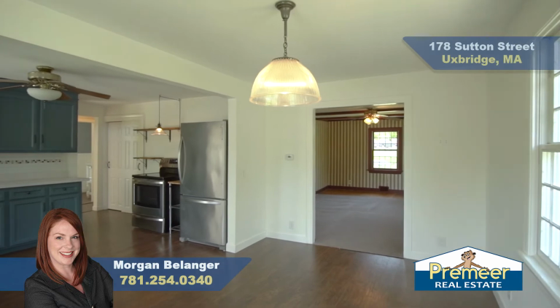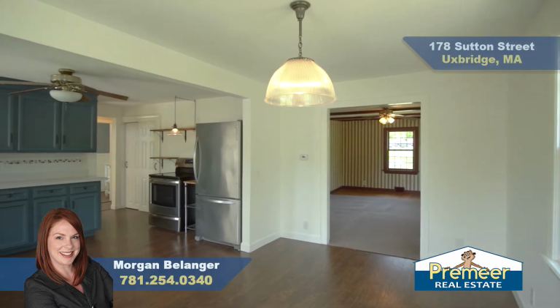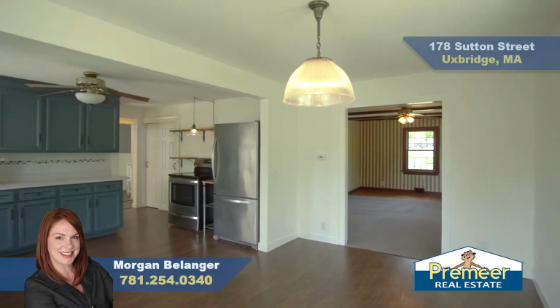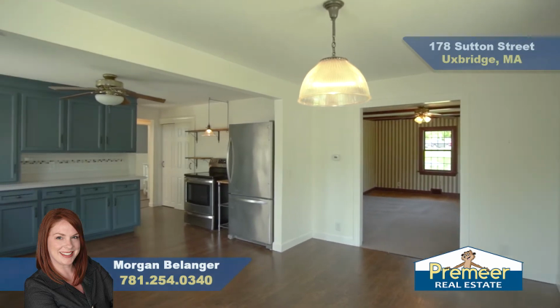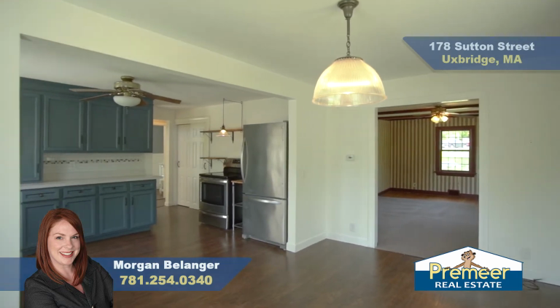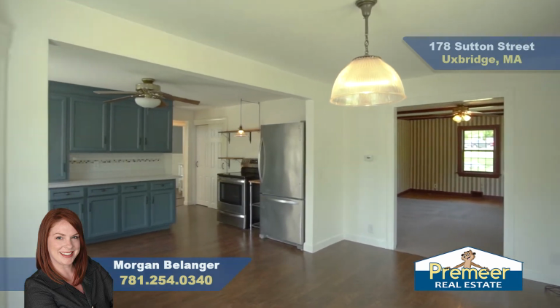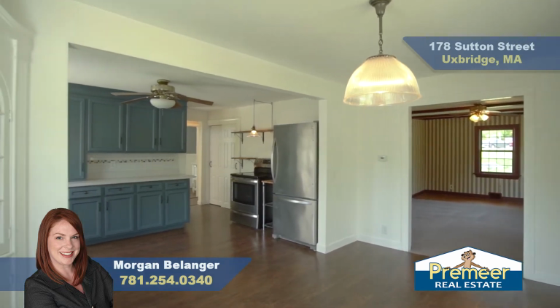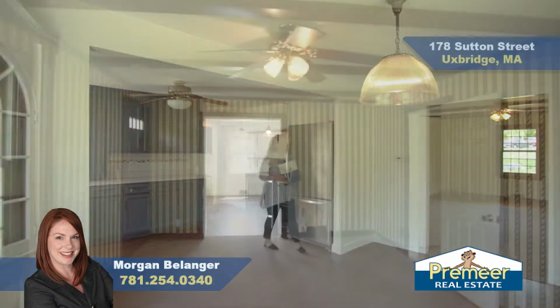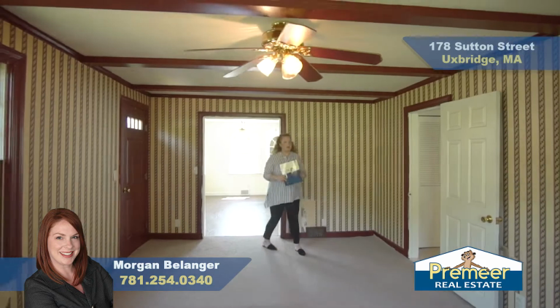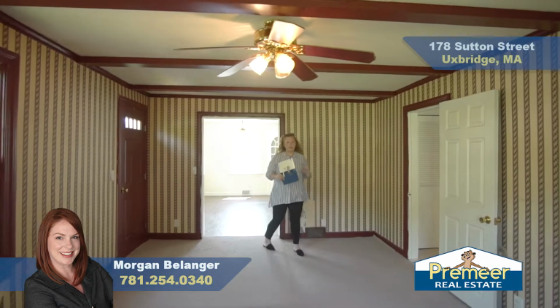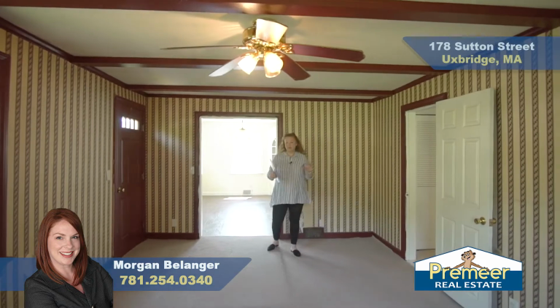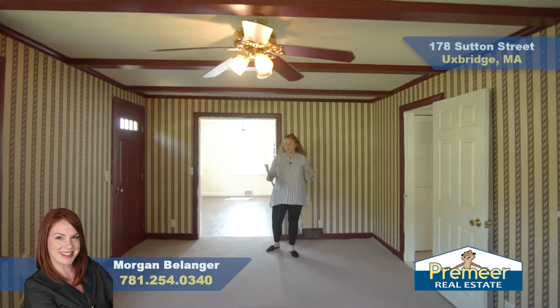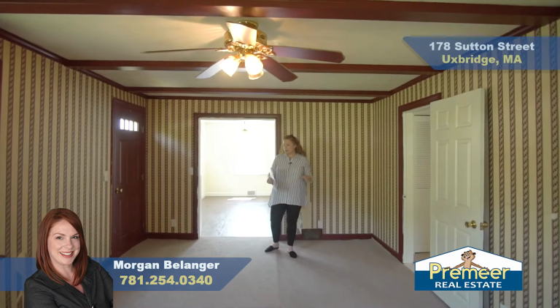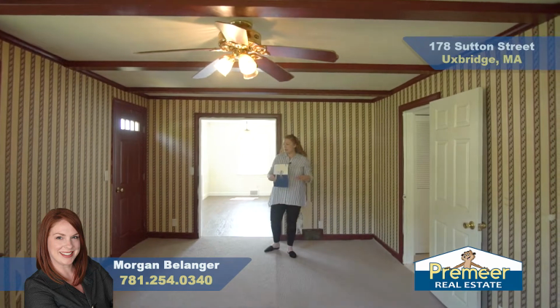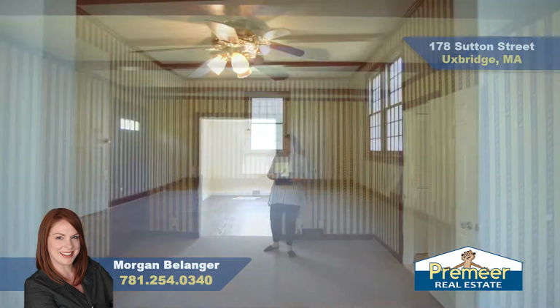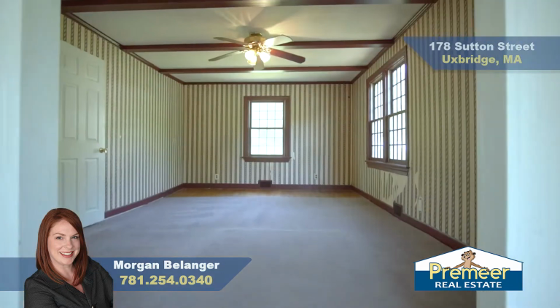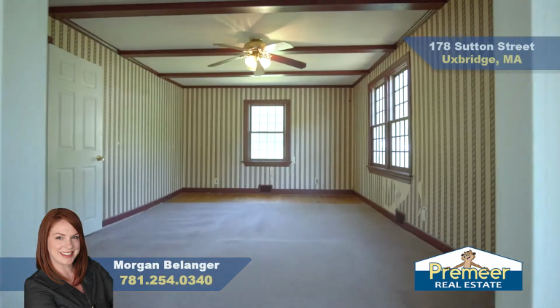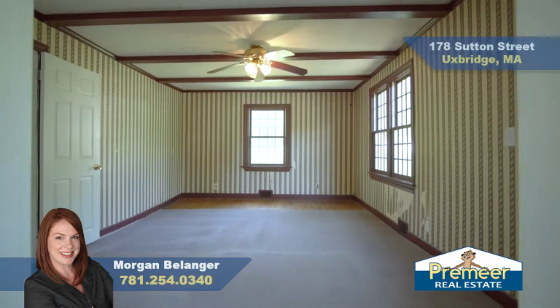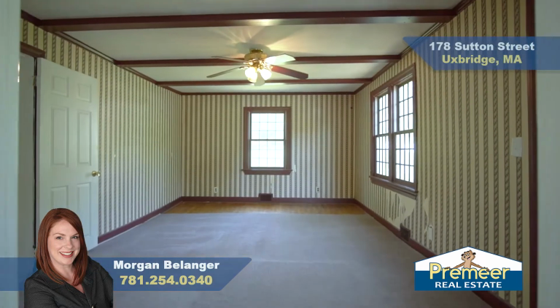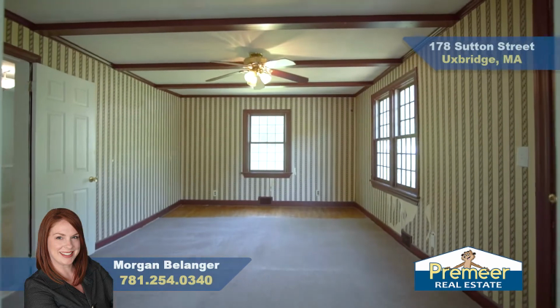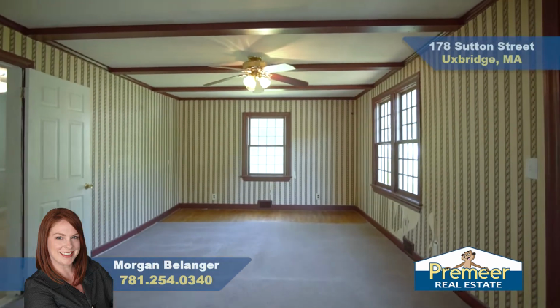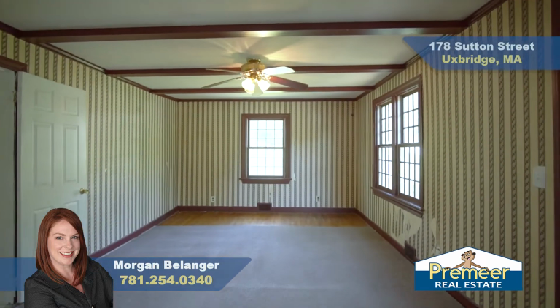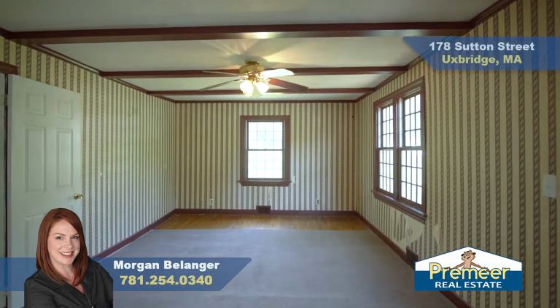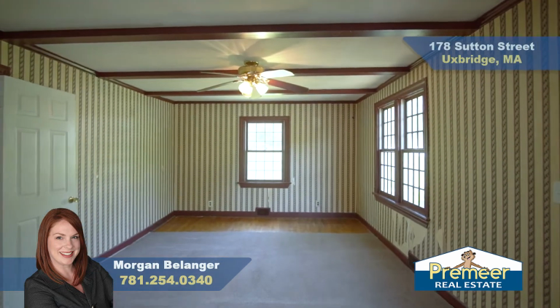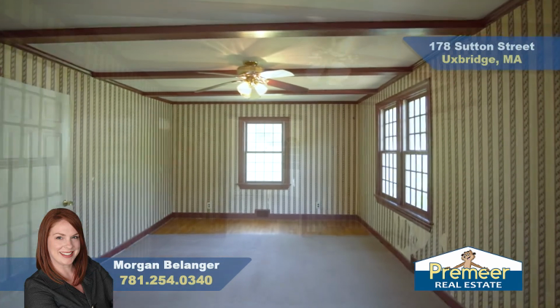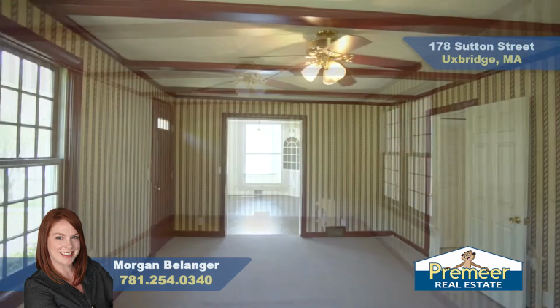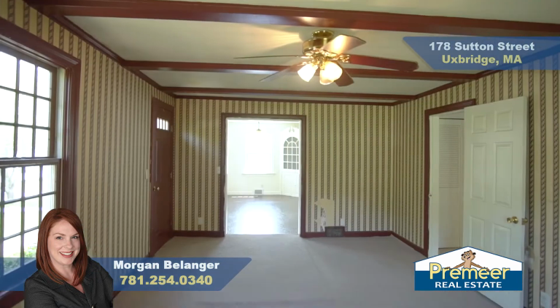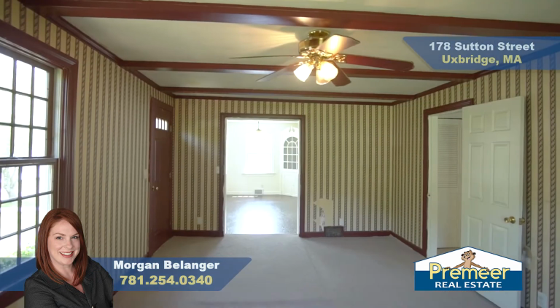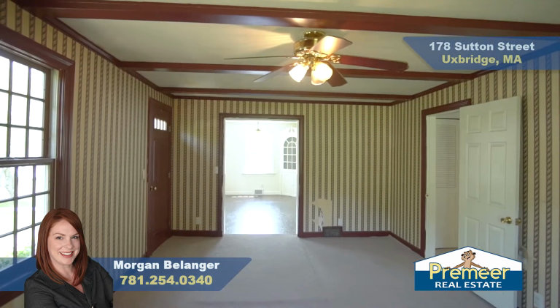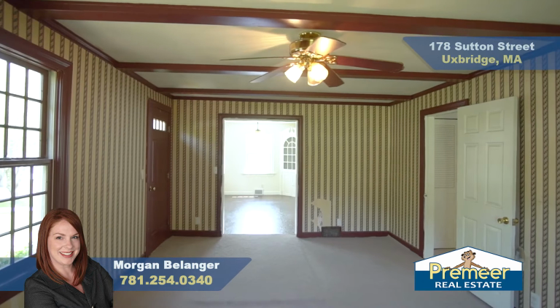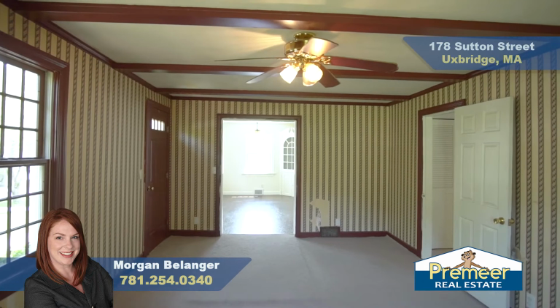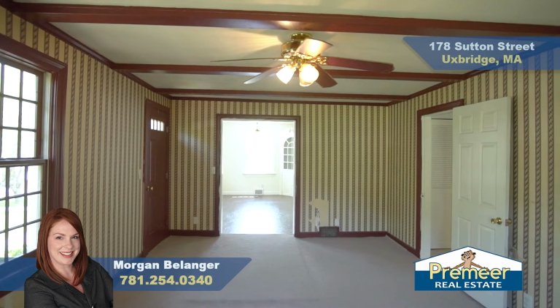Walking into the living room, it is really good size. There is some work to be done here, but great potential.